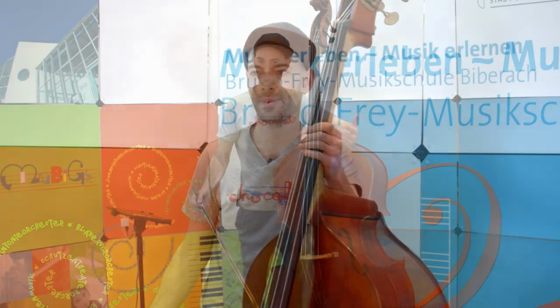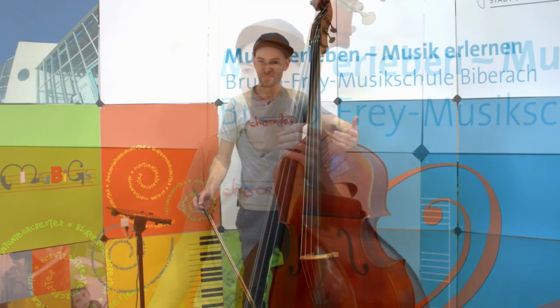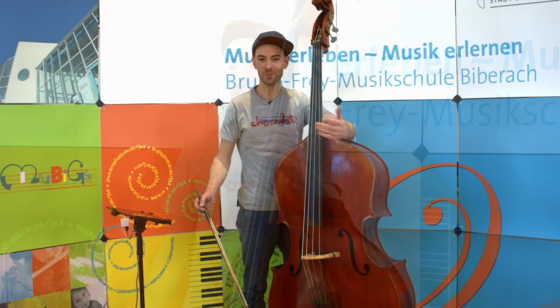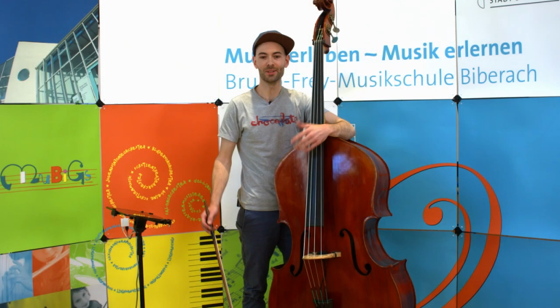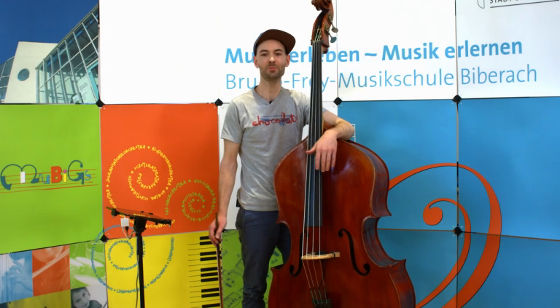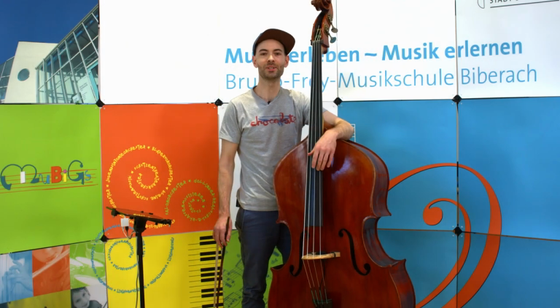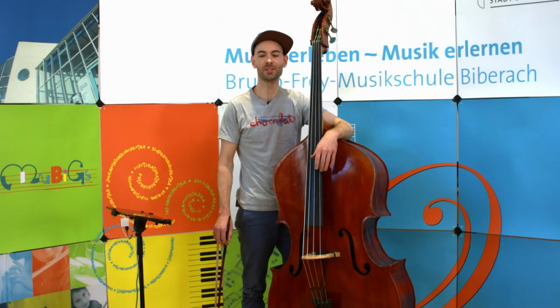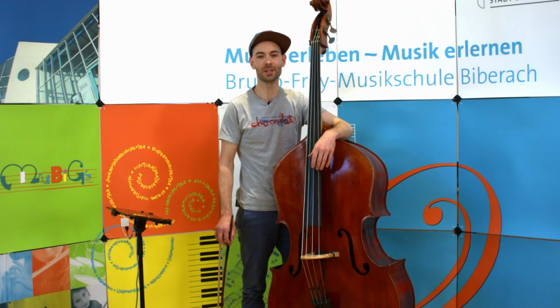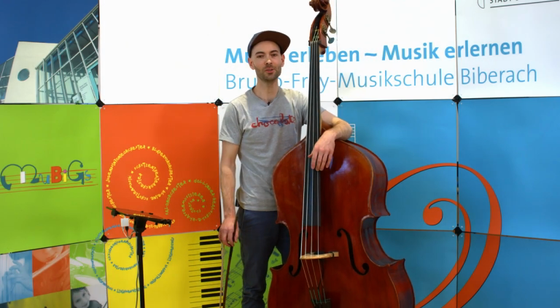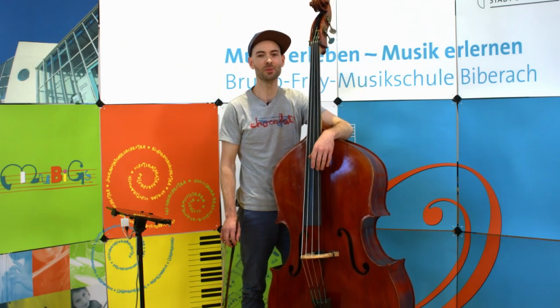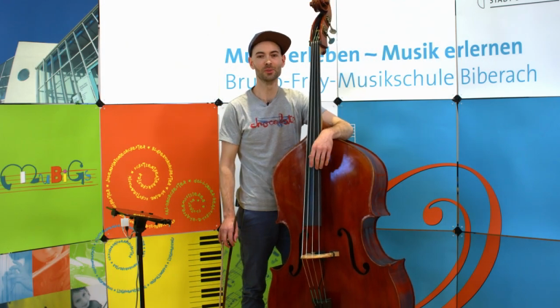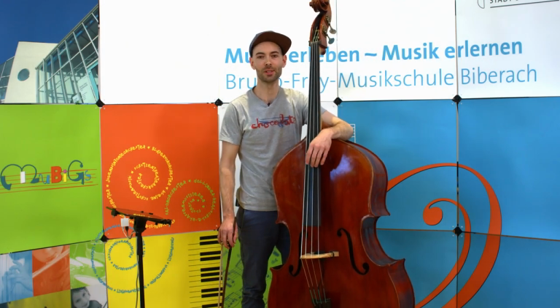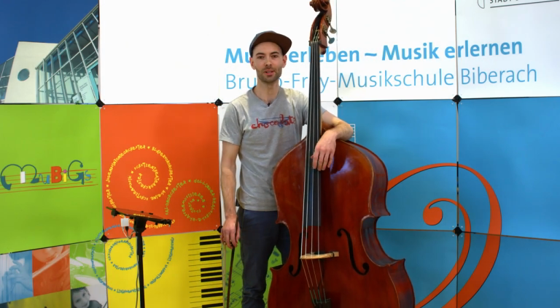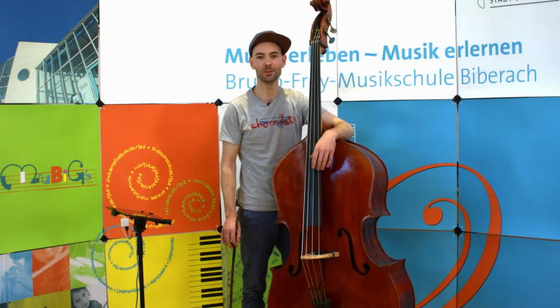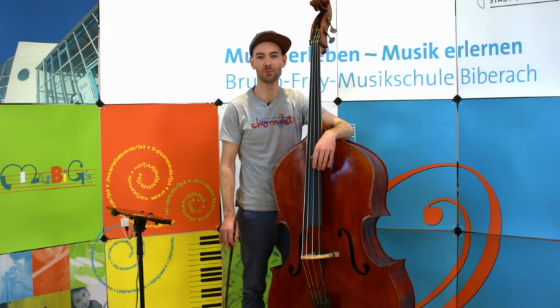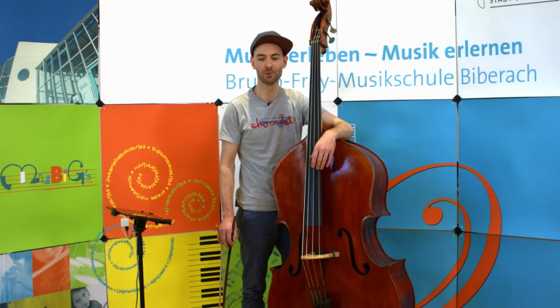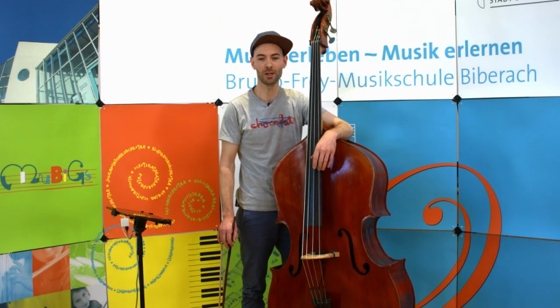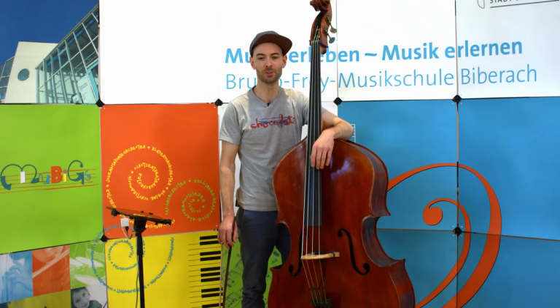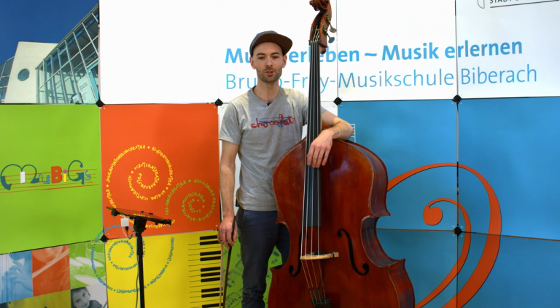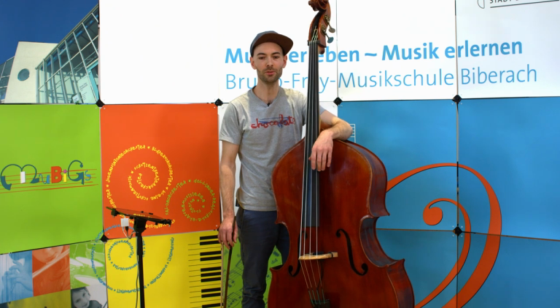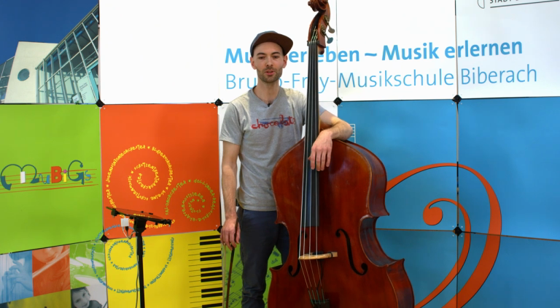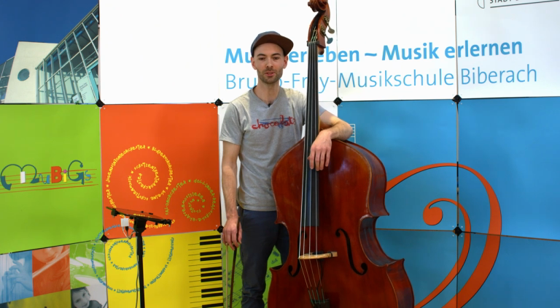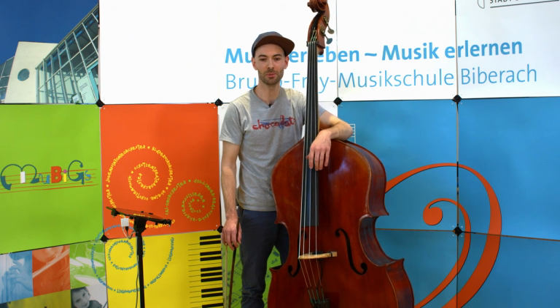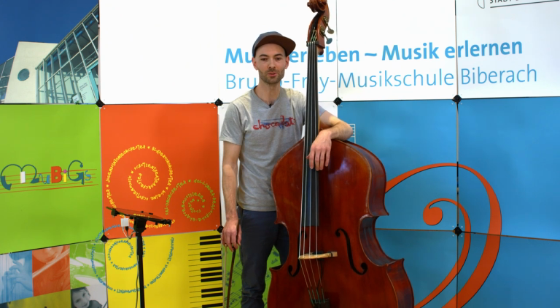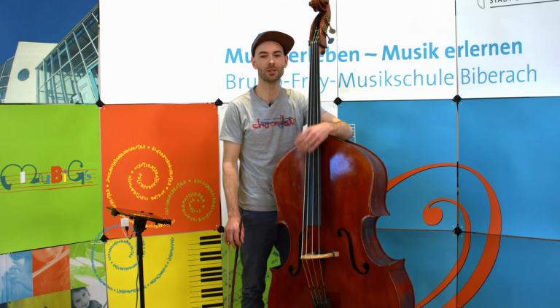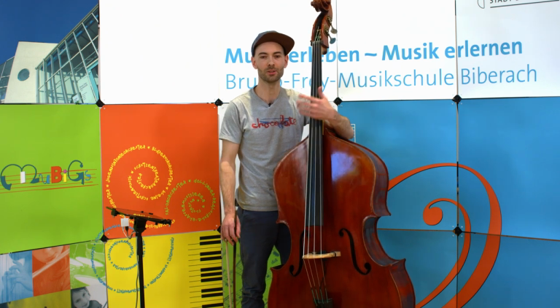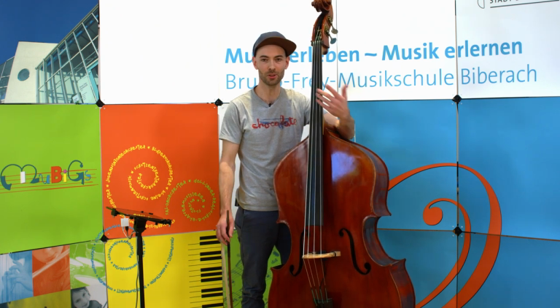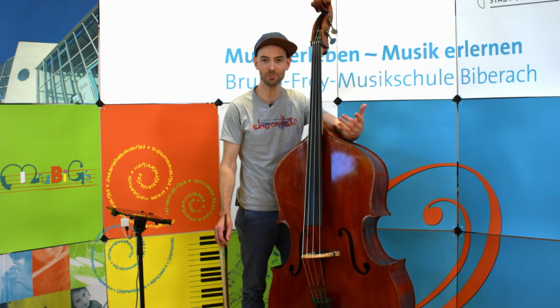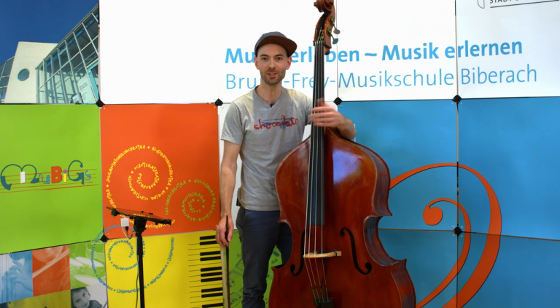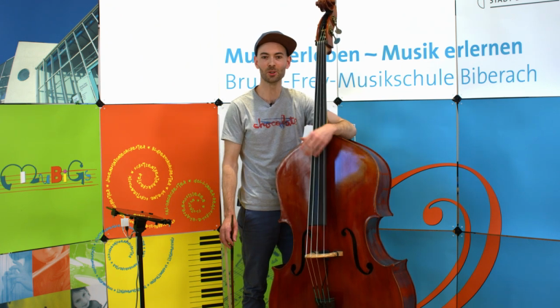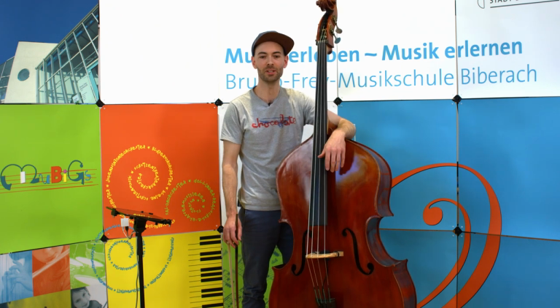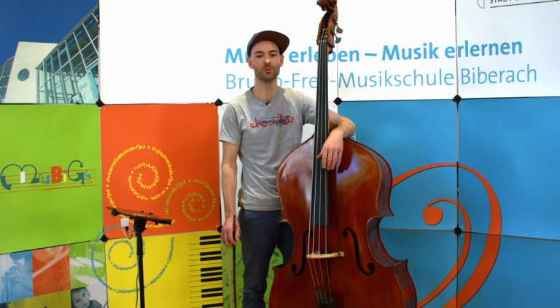Hallo, ich bin Christian Kraus, ich bin Musiklehrer an der Bruno Frey Musikschule für Kontrabass und stelle euch heute mein Instrument vor.